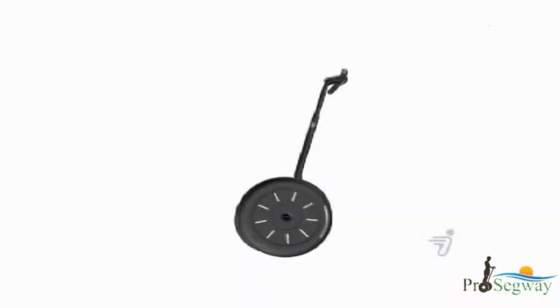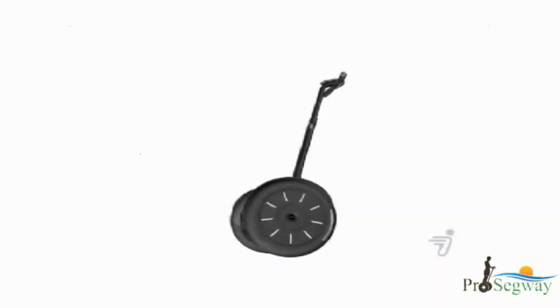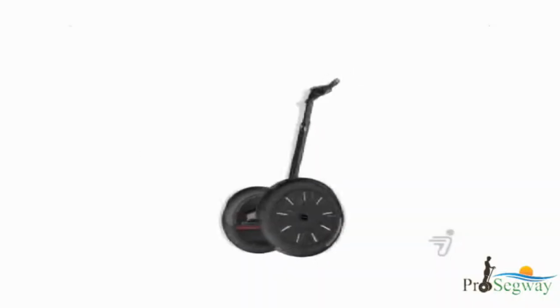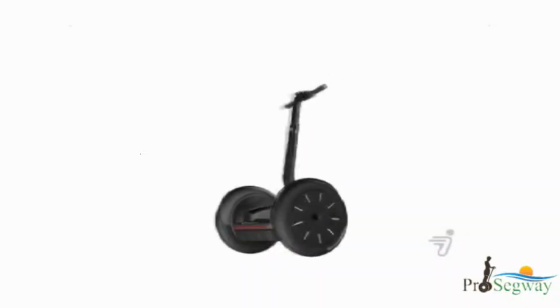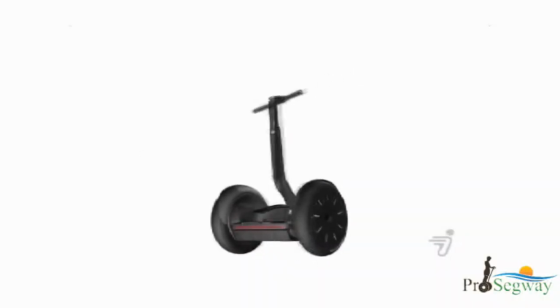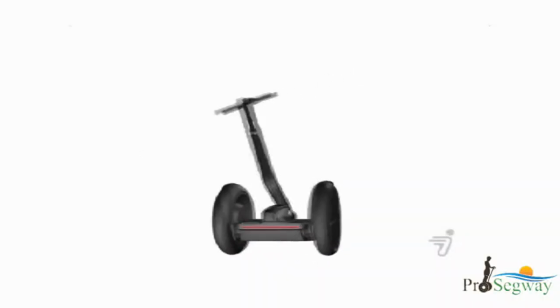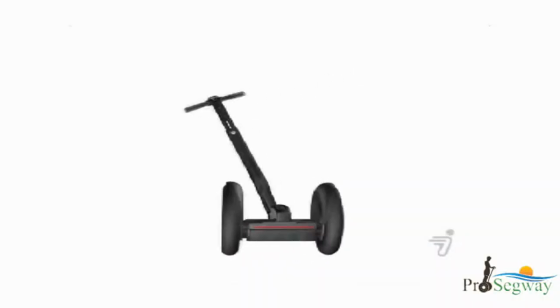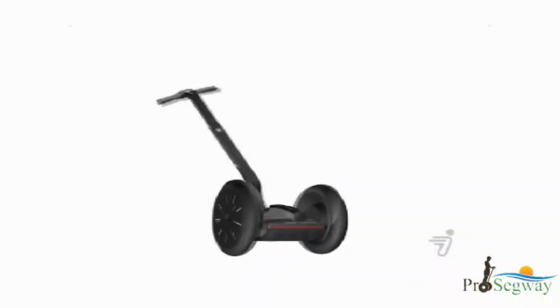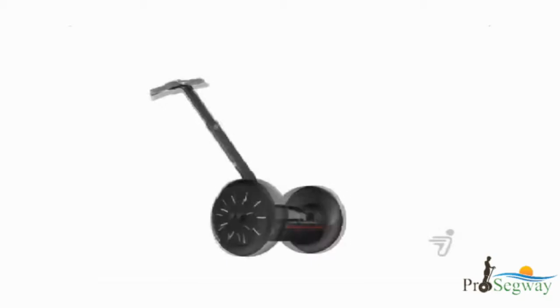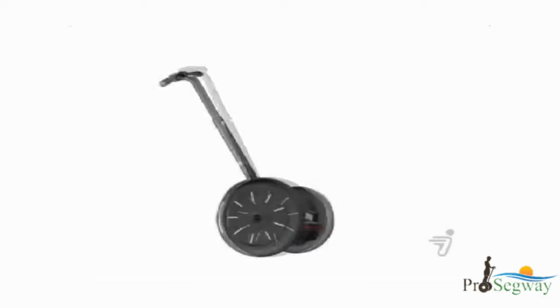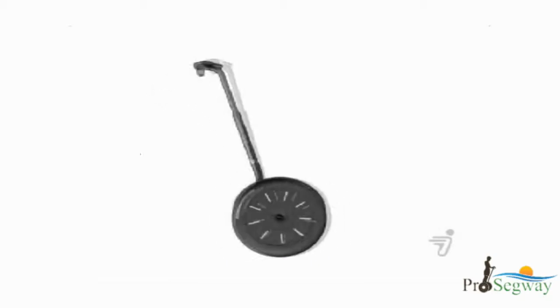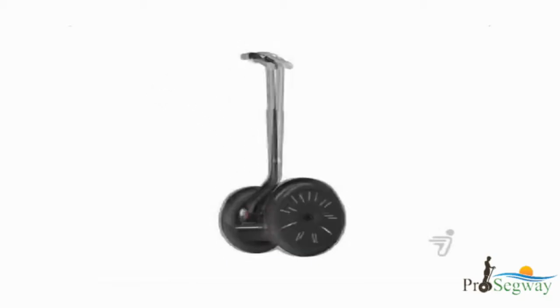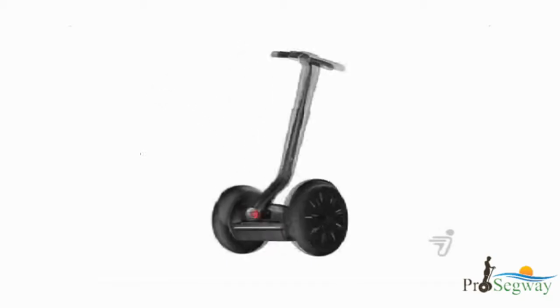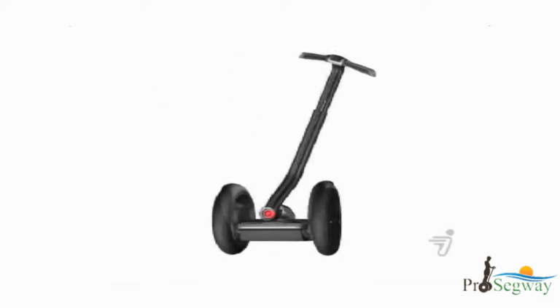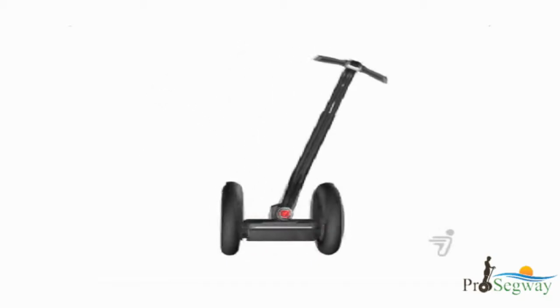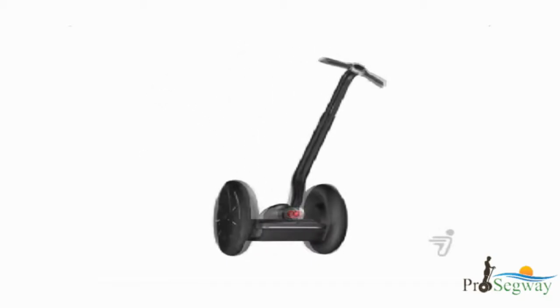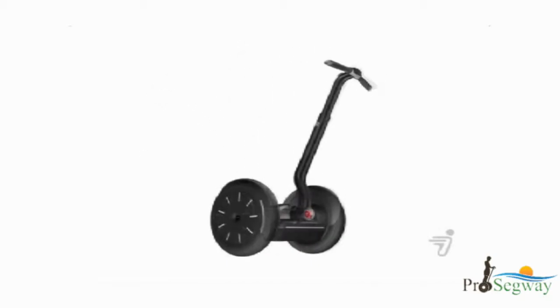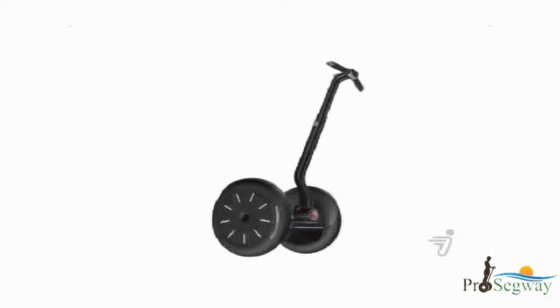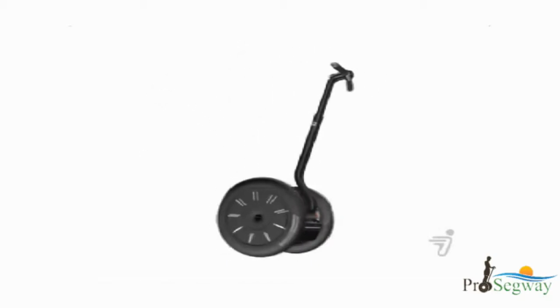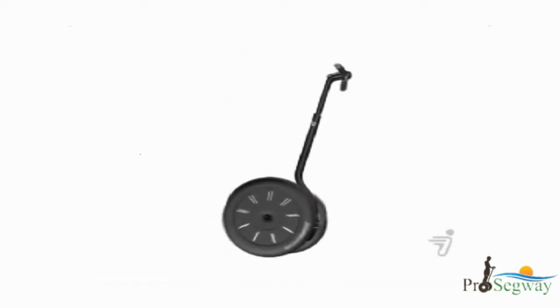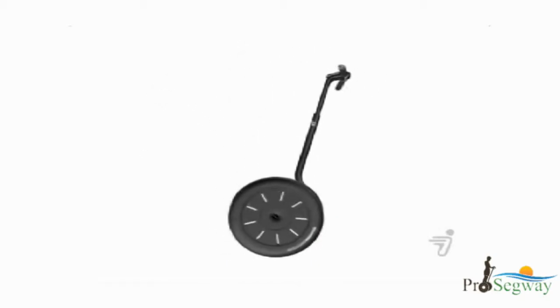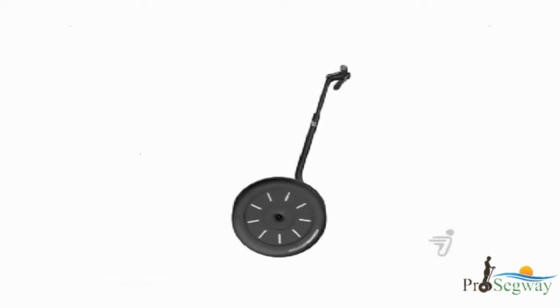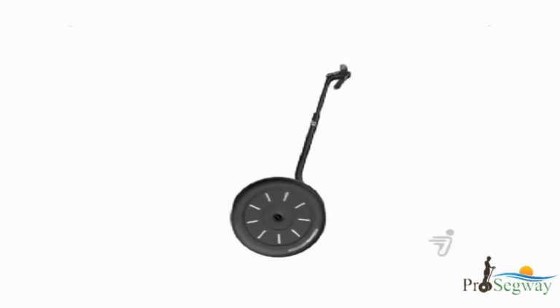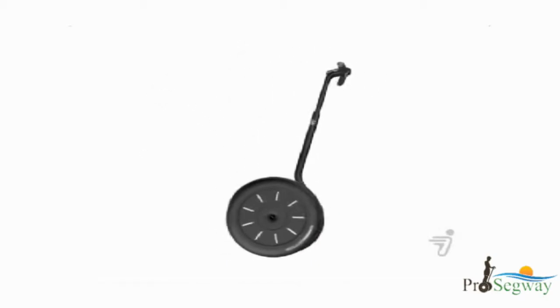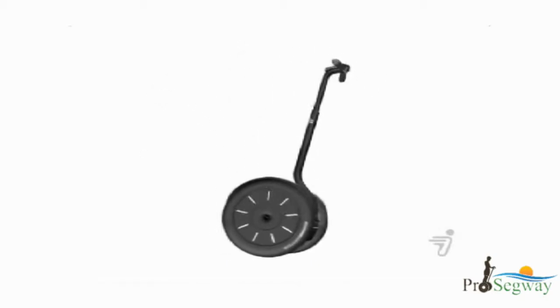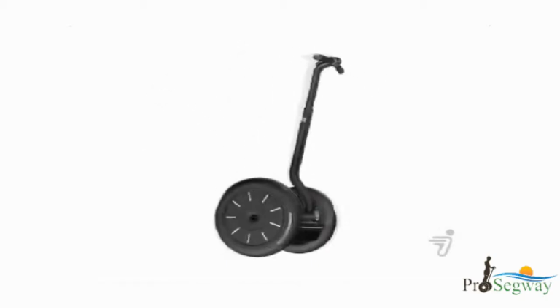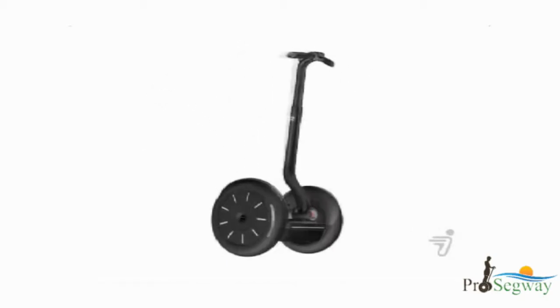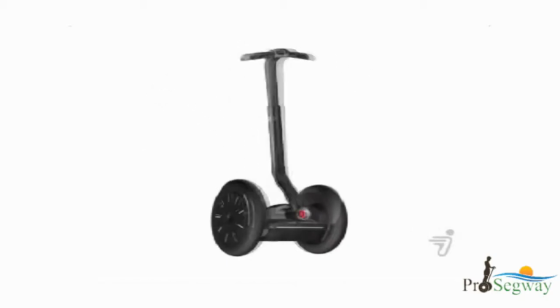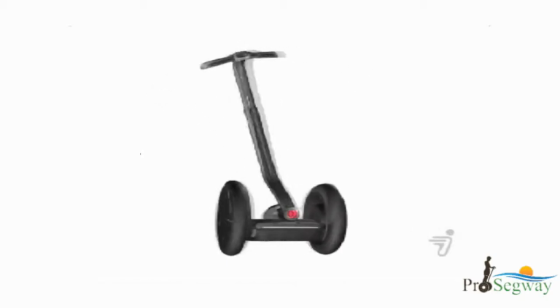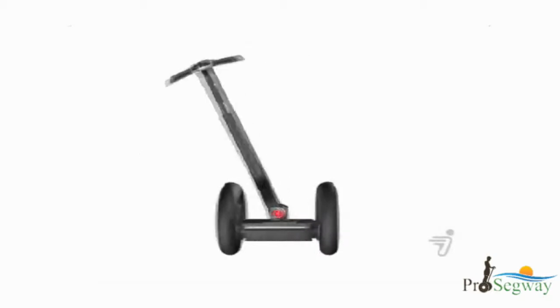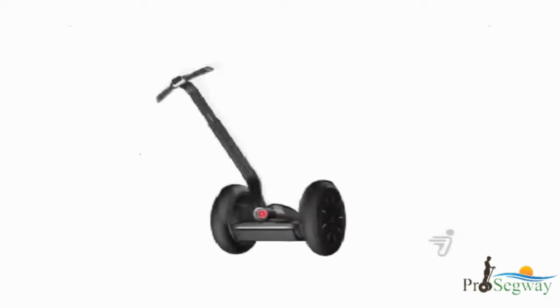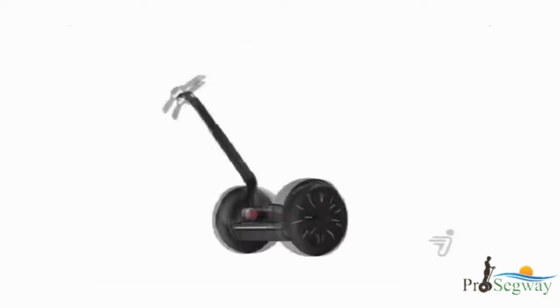The Segway PT turns in the direction that you lean the handlebar. You turn the Segway PT by leaning the handlebar left or right.